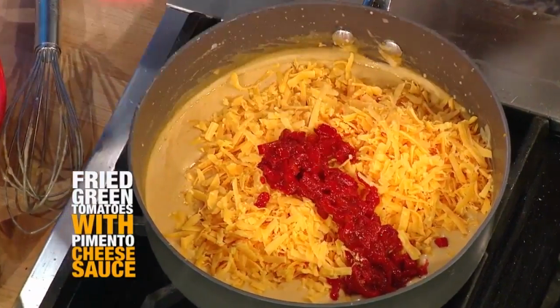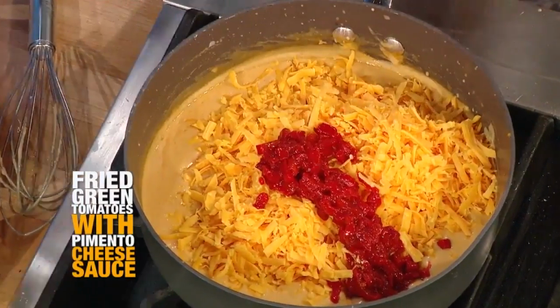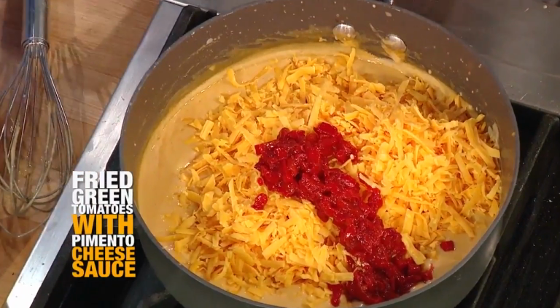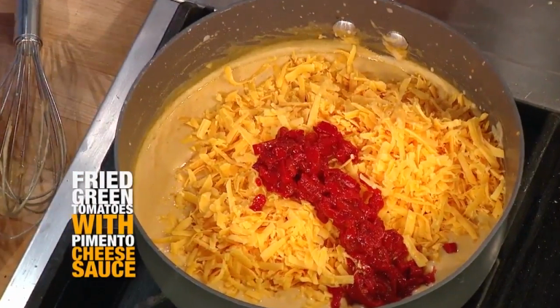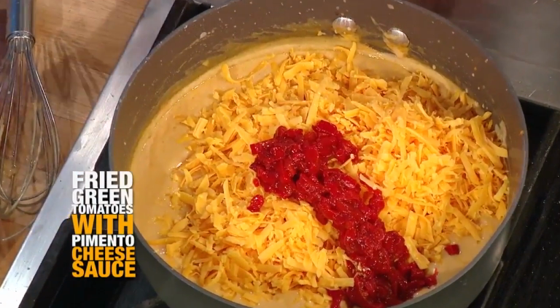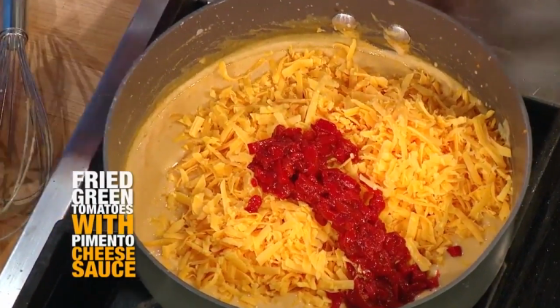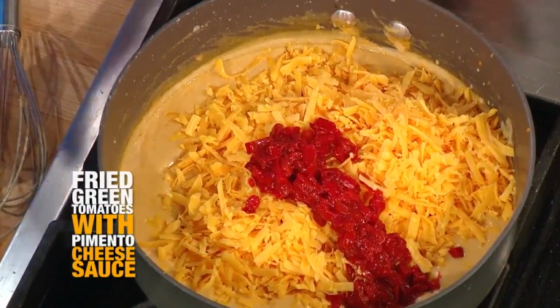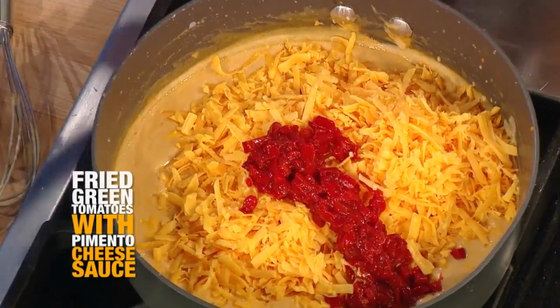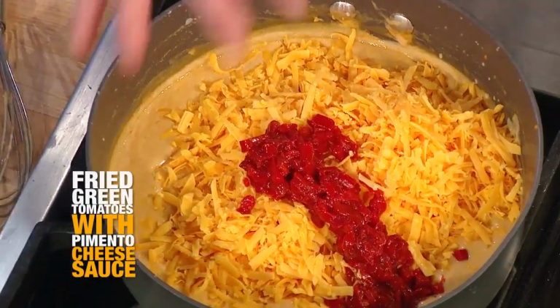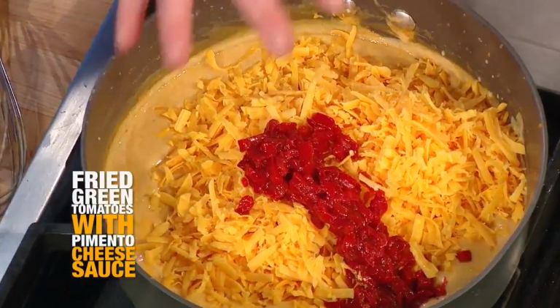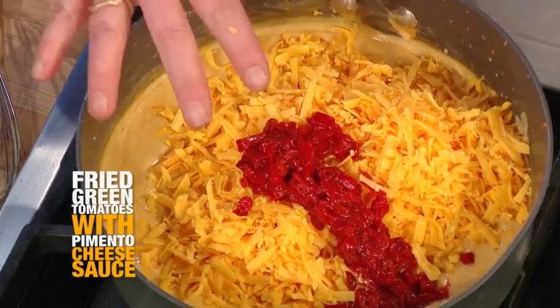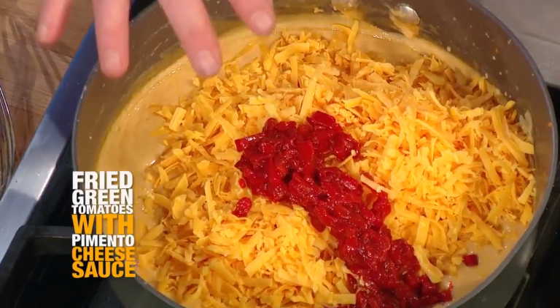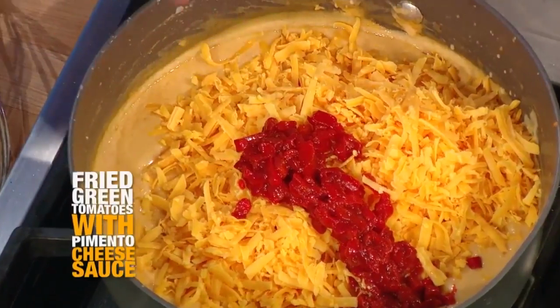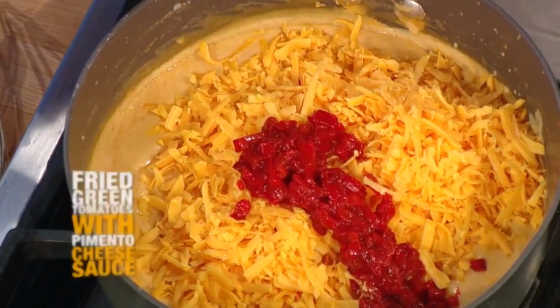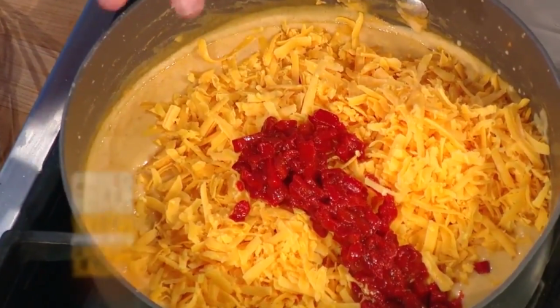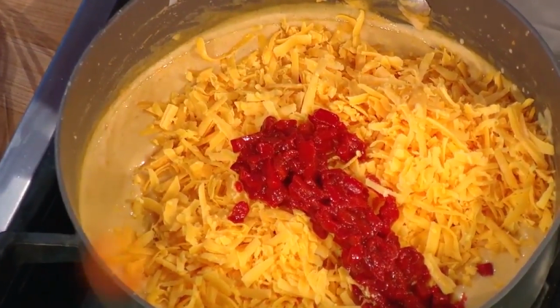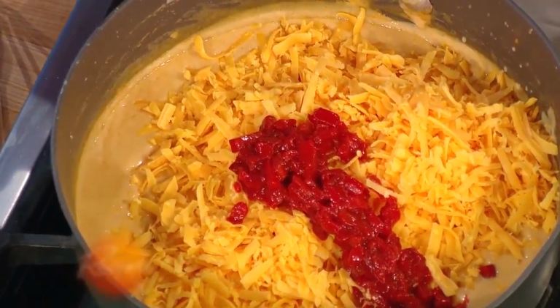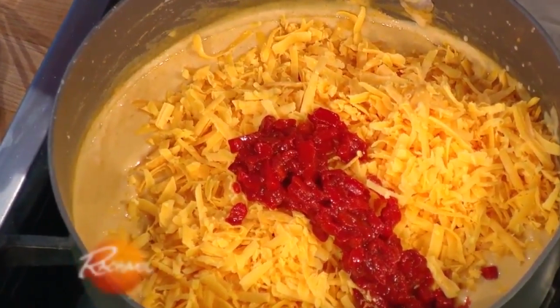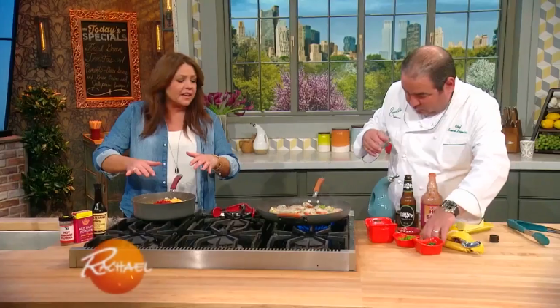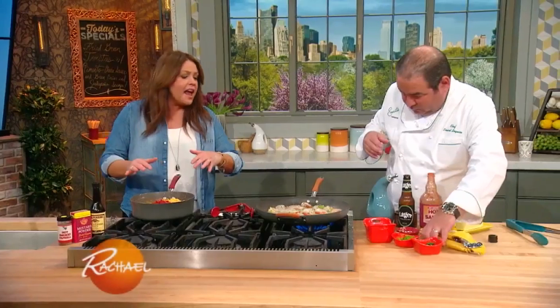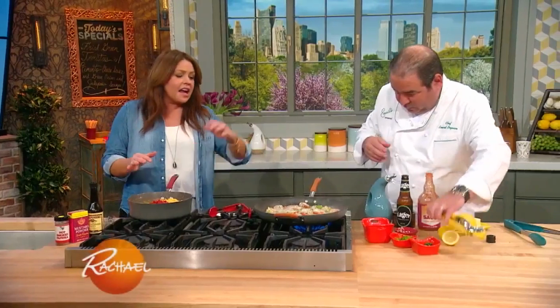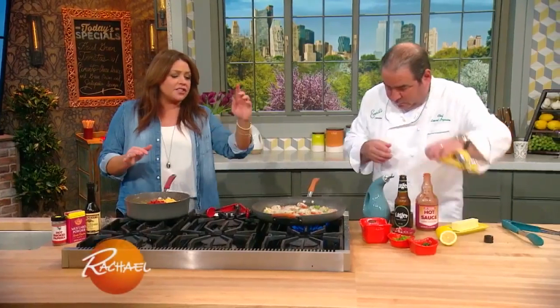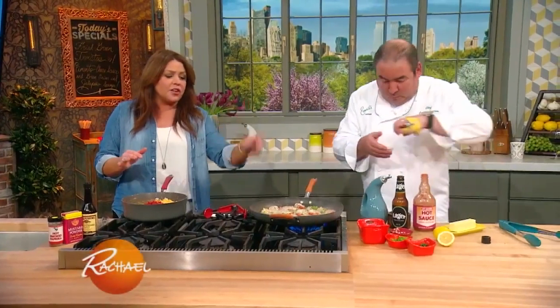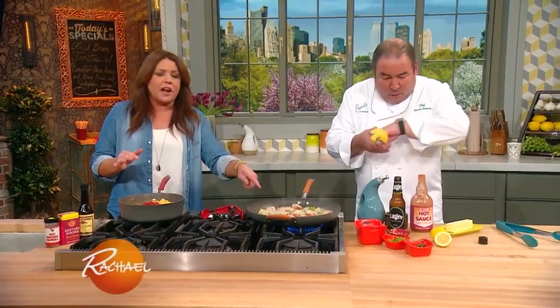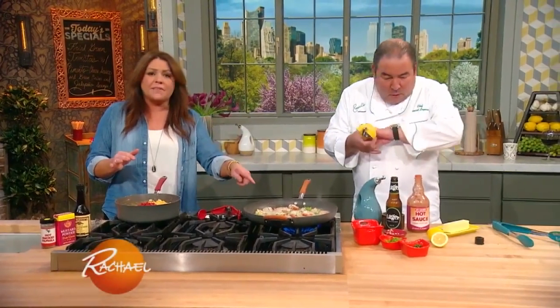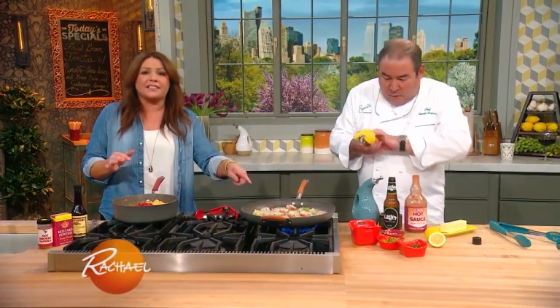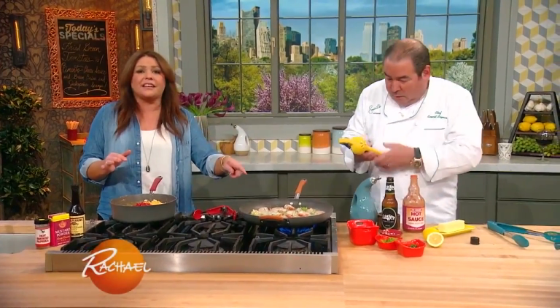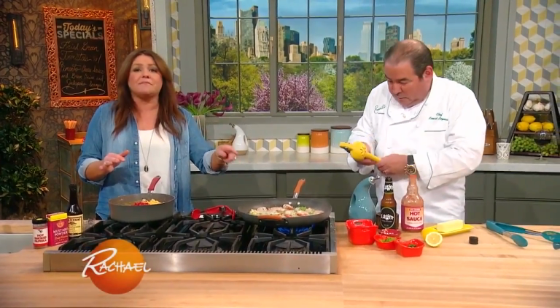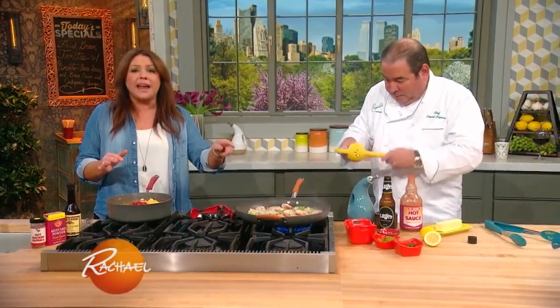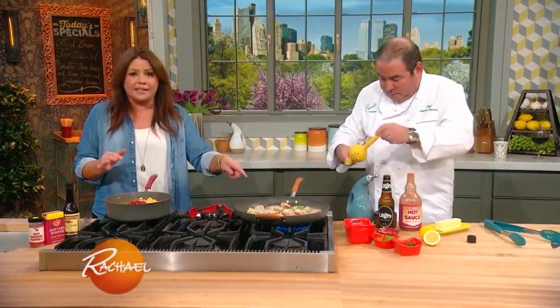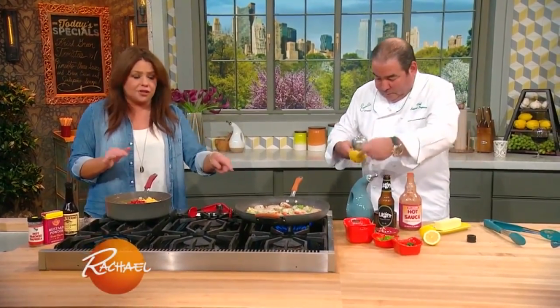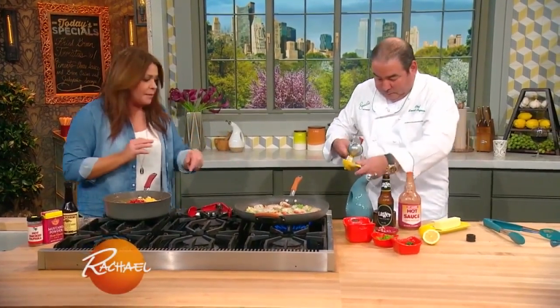Yum! Wow. And then we're gonna pour that over our fried green tomatoes and serve it up next to his amazing shrimp.